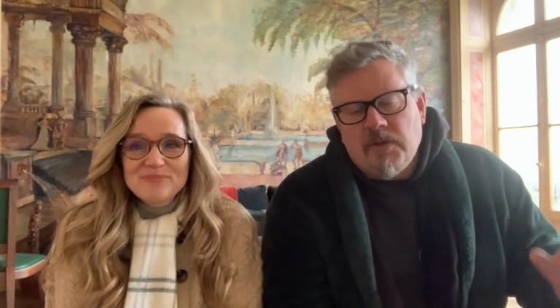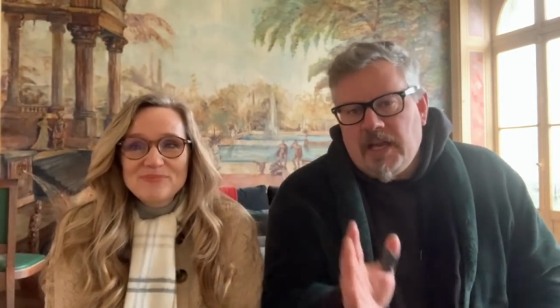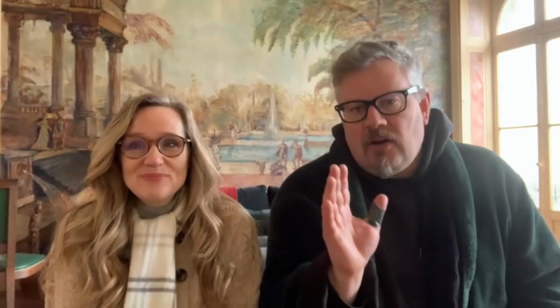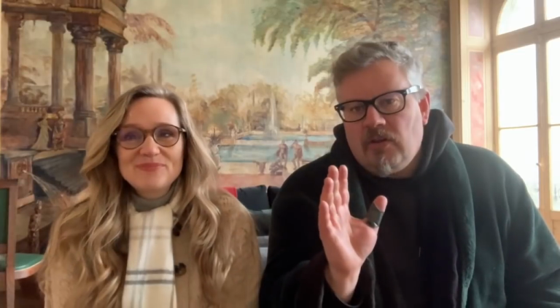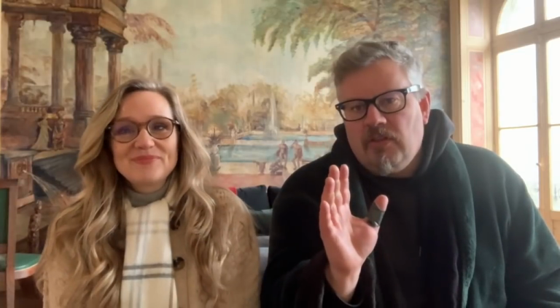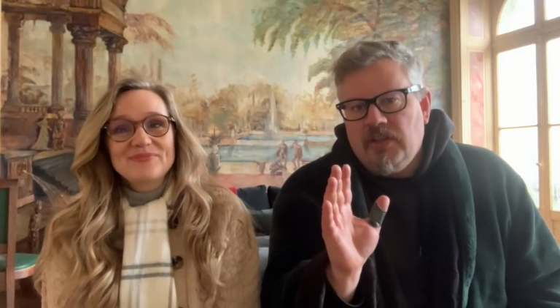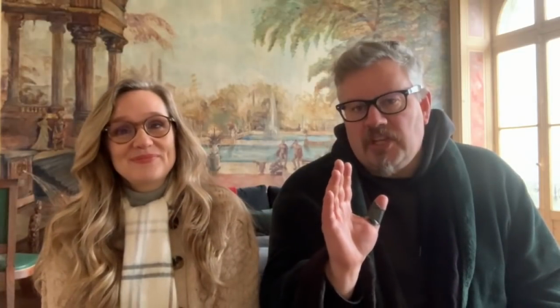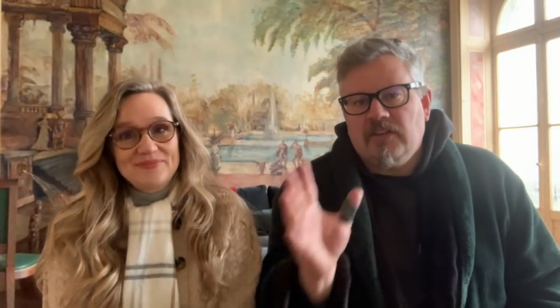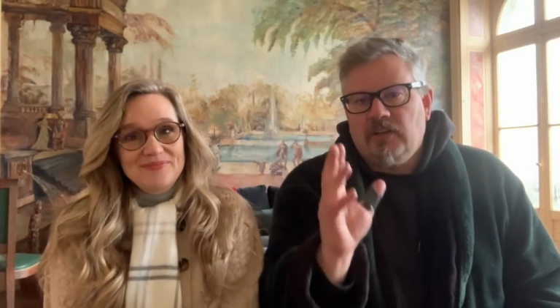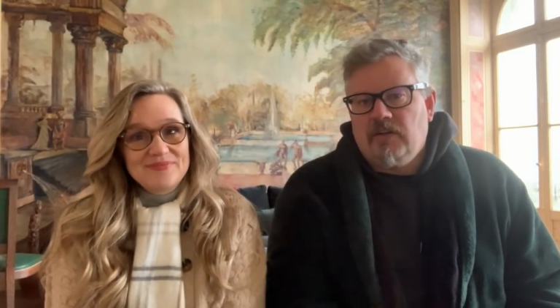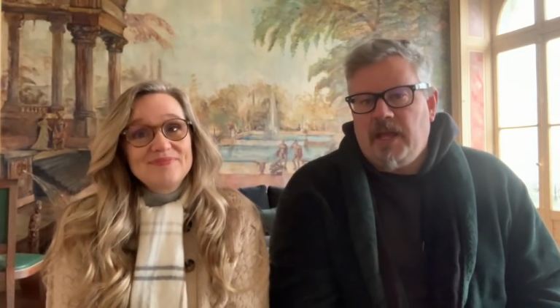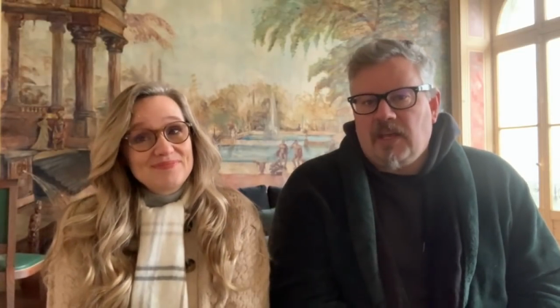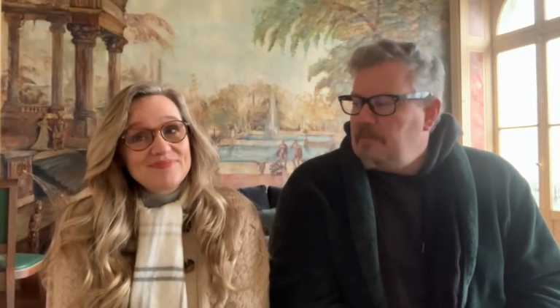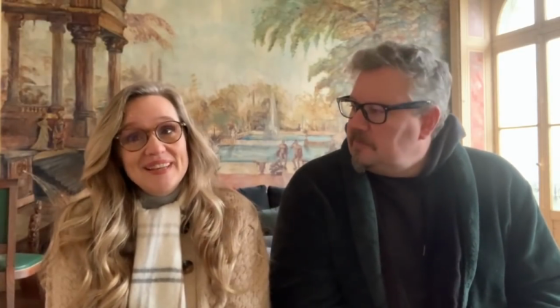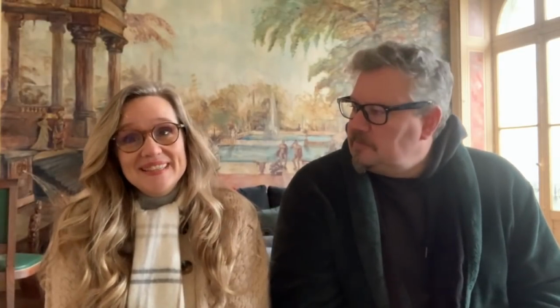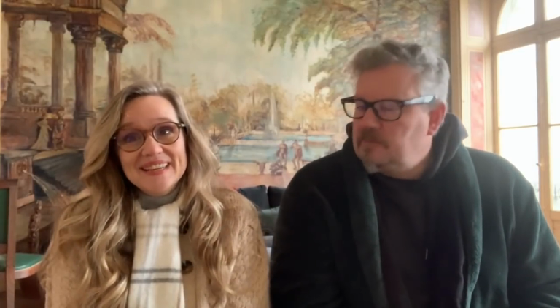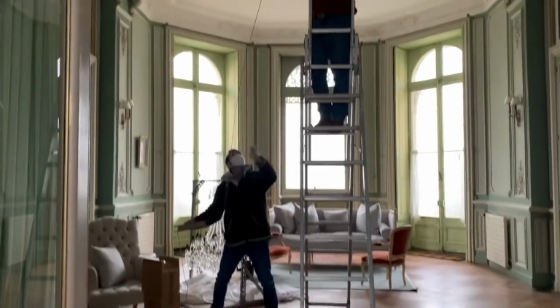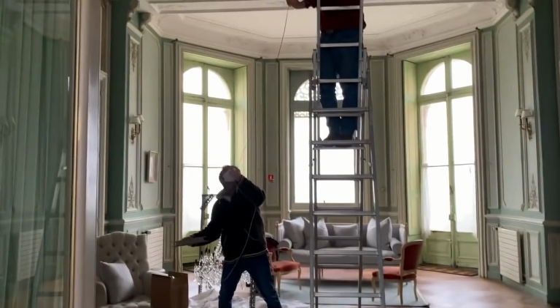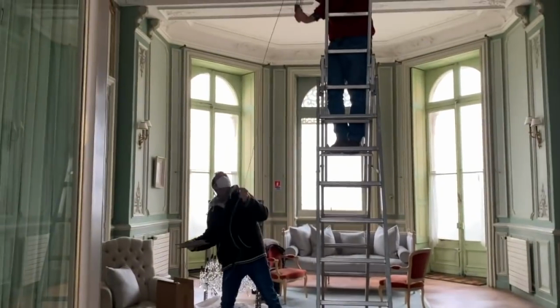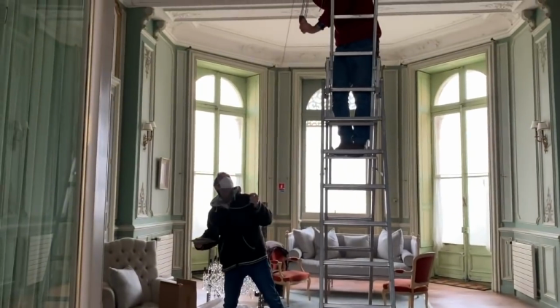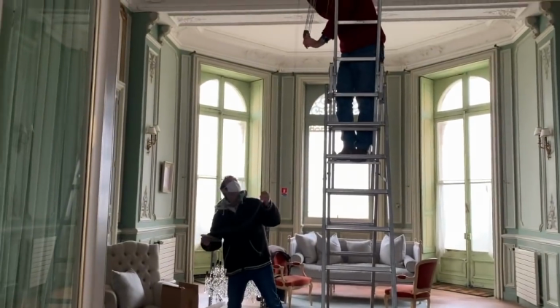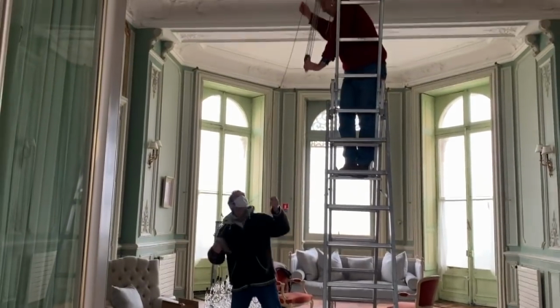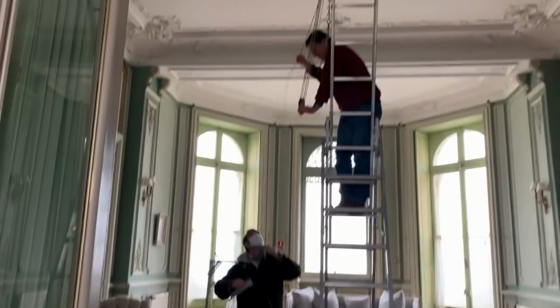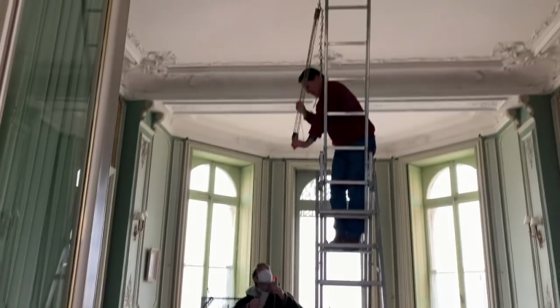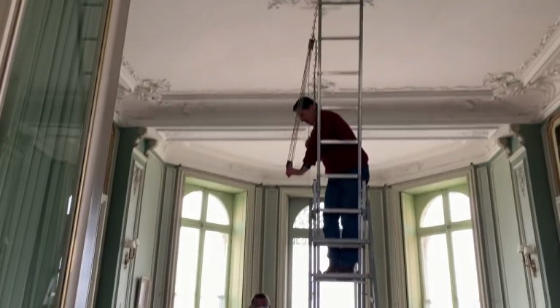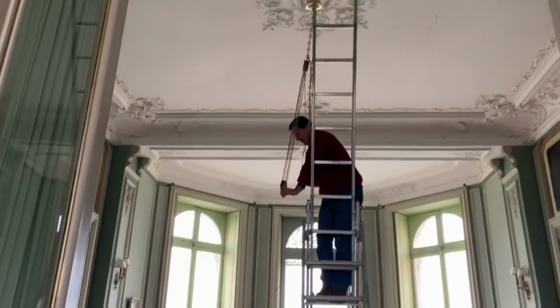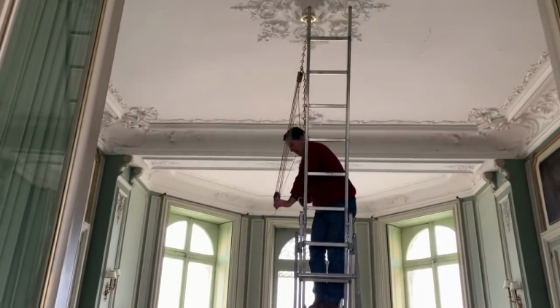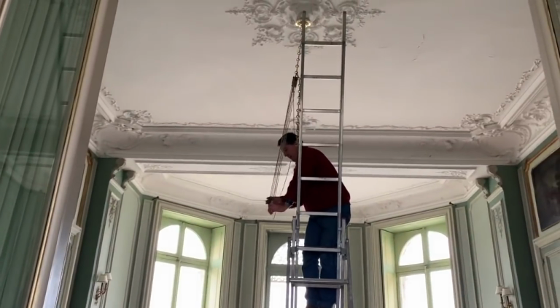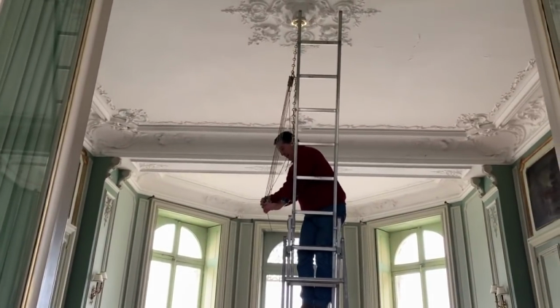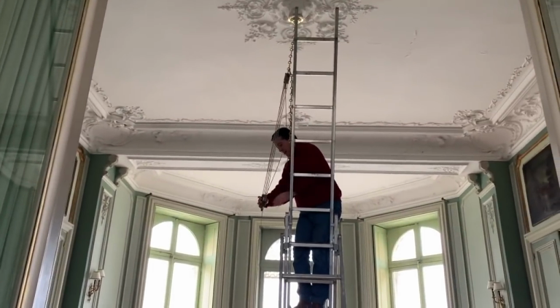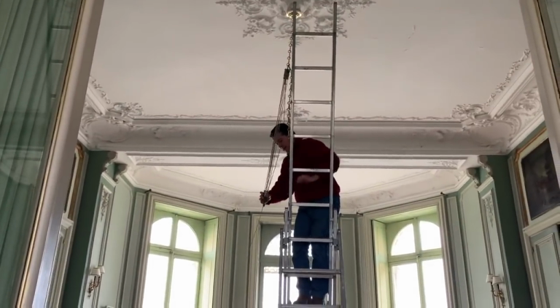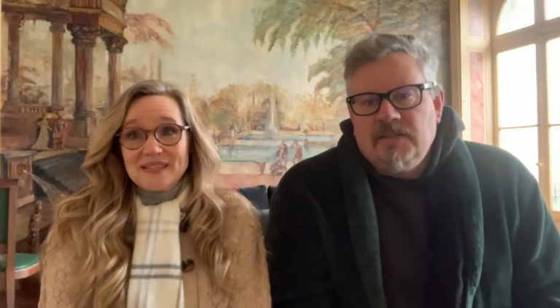The chandelier man came and he put it in. We'll let you guys see that at some point, but it's spectacular.